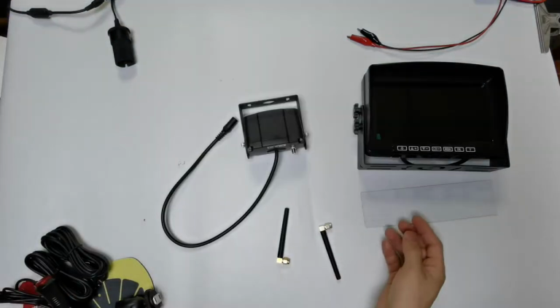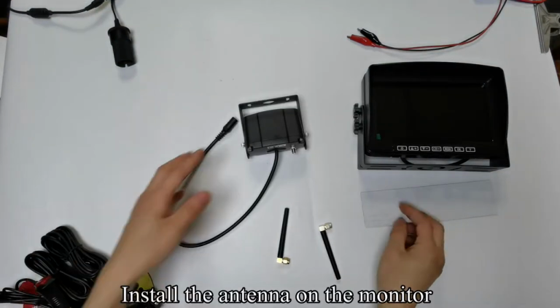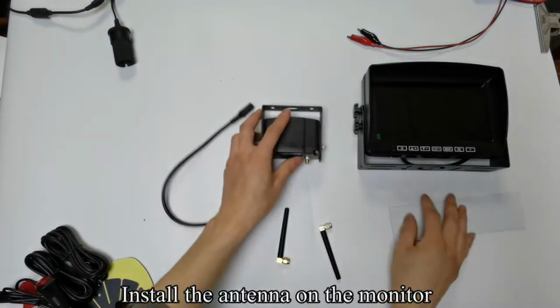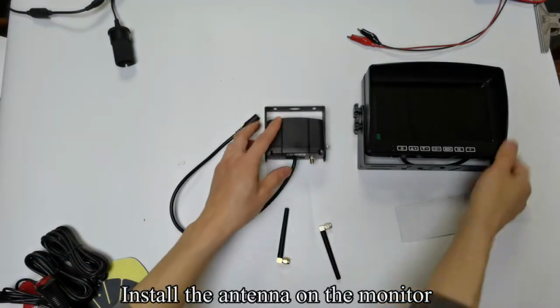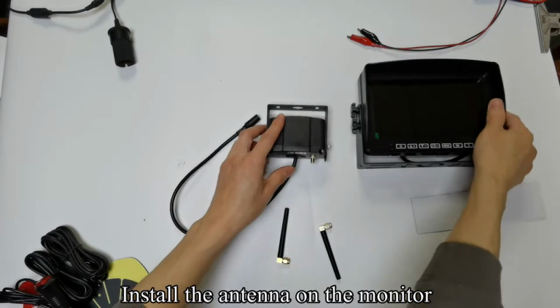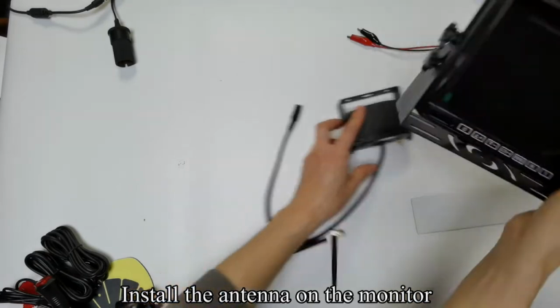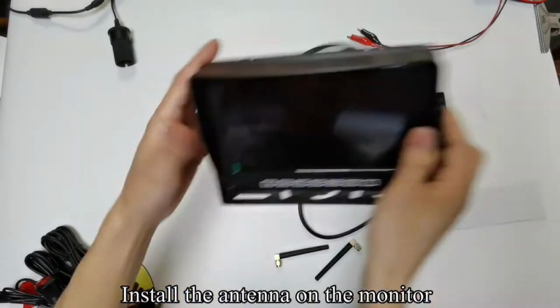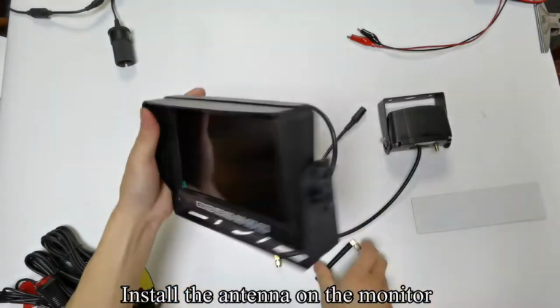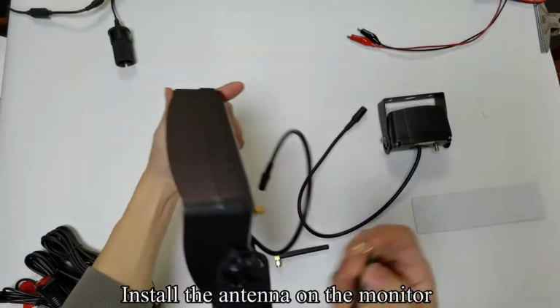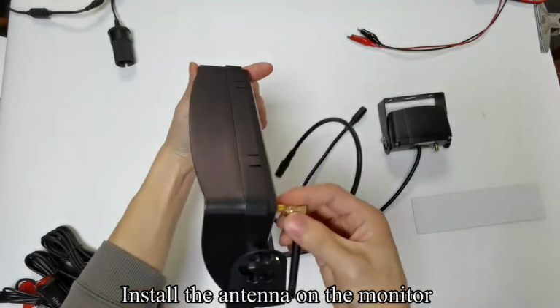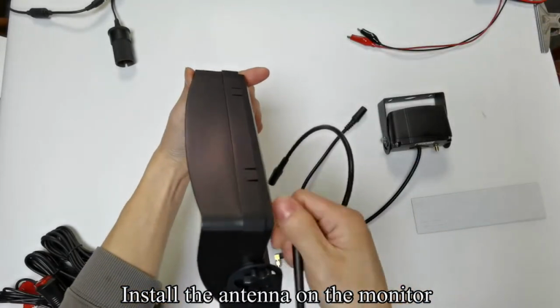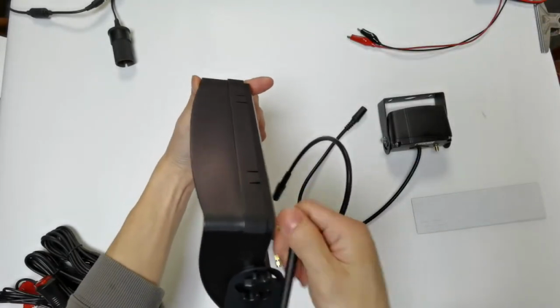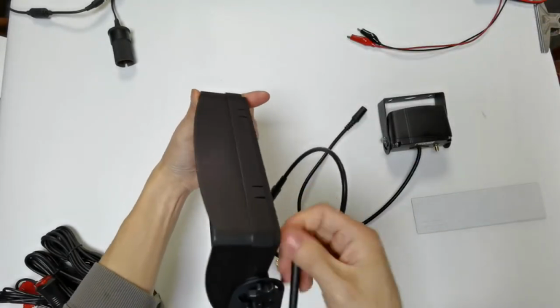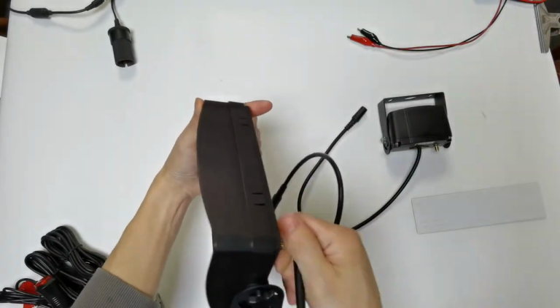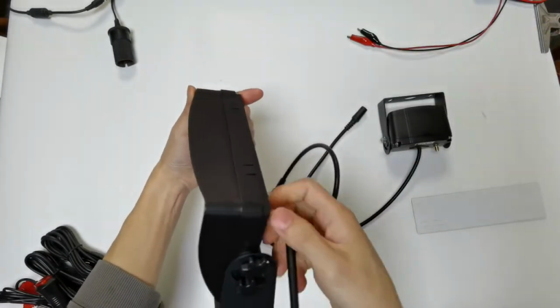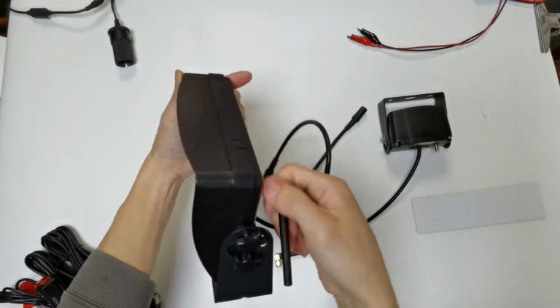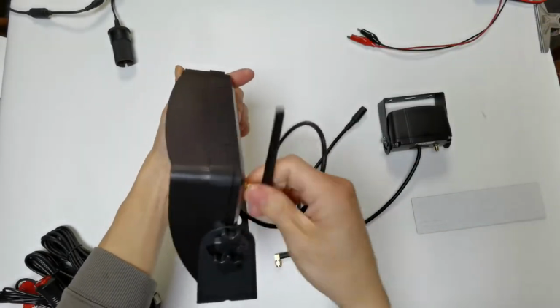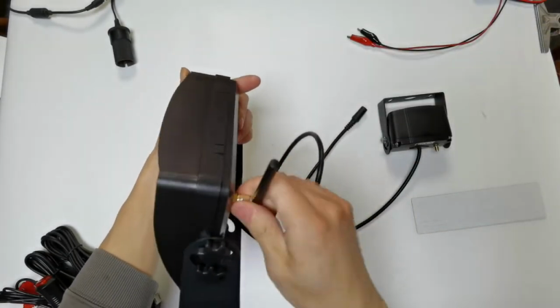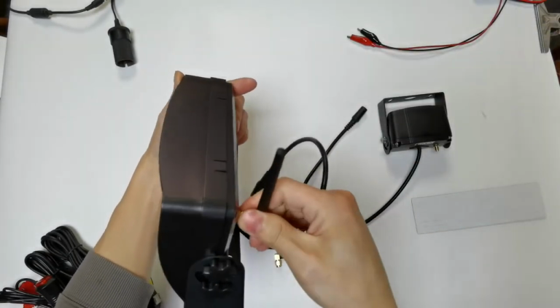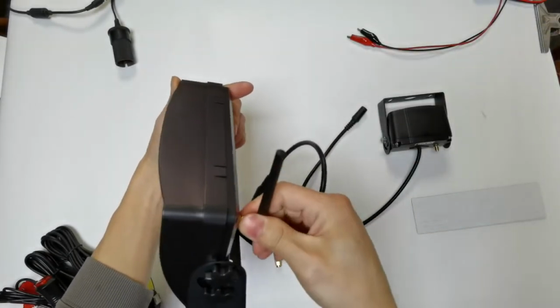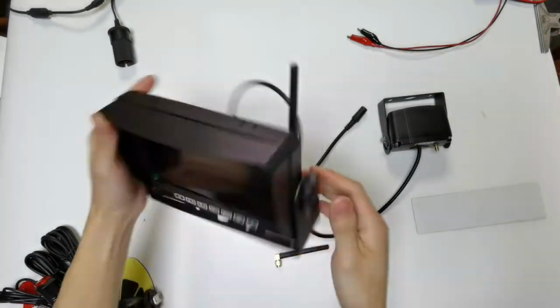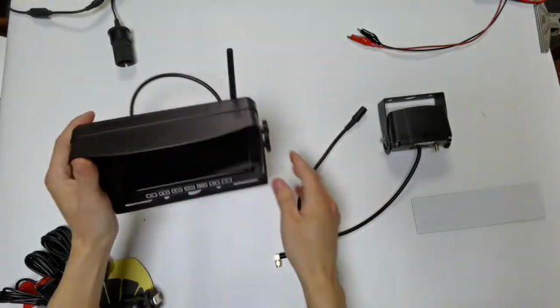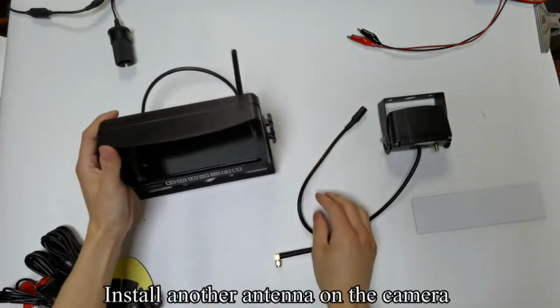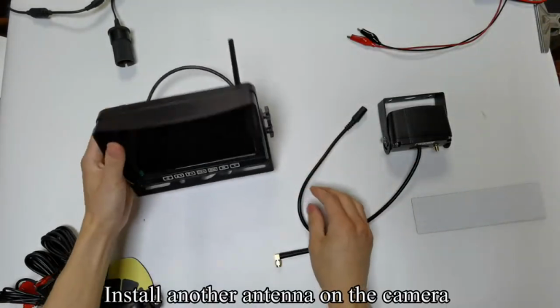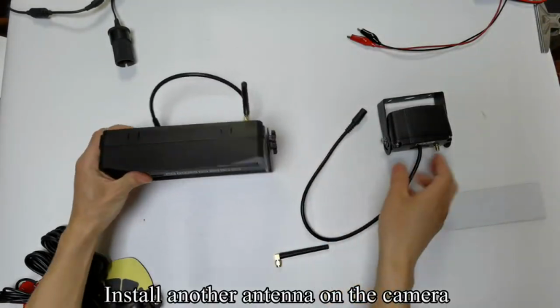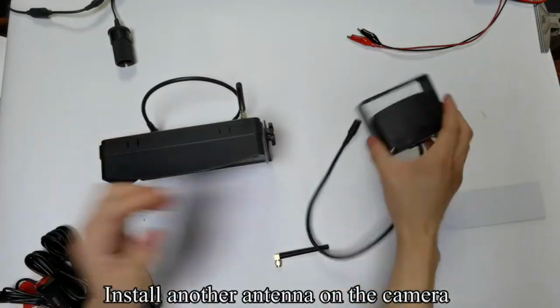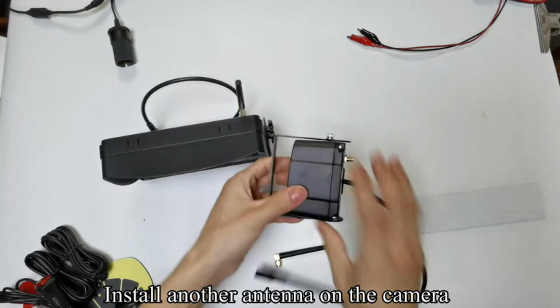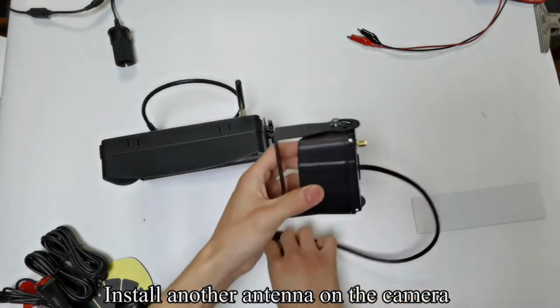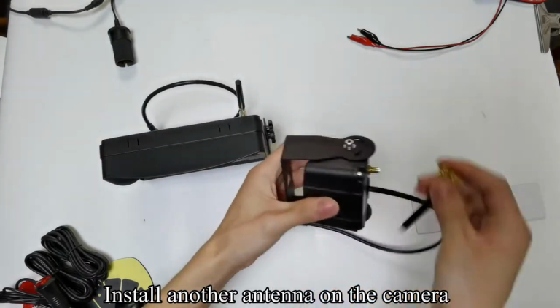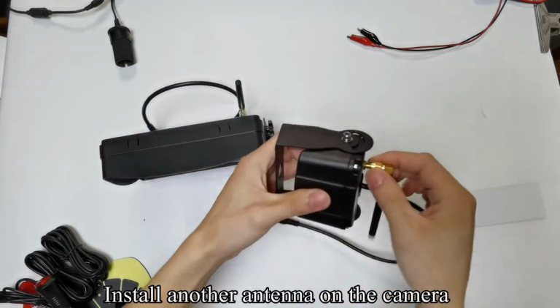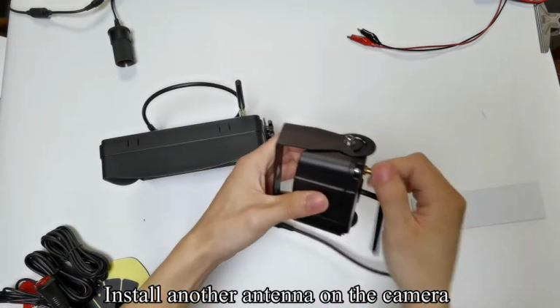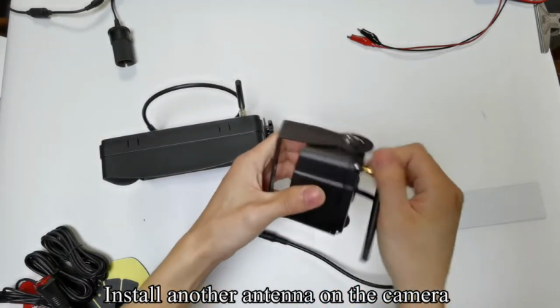Install the antenna on the monitor. Install another antenna on the camera.